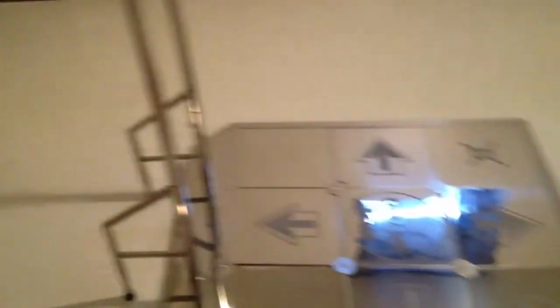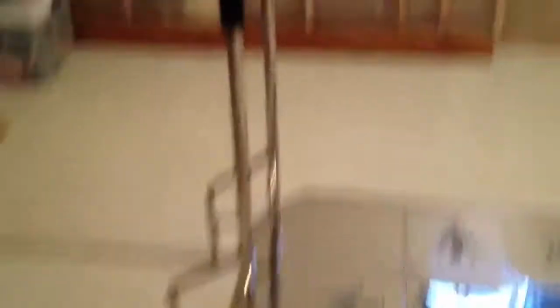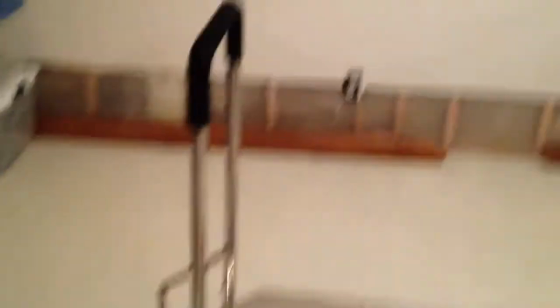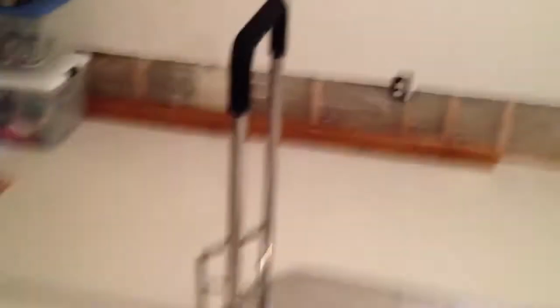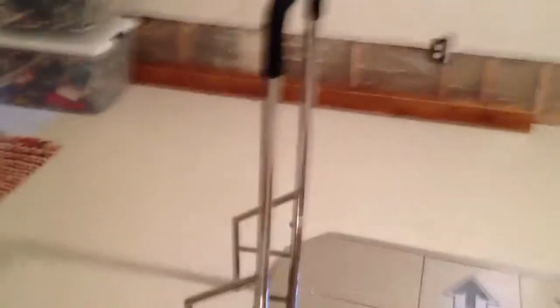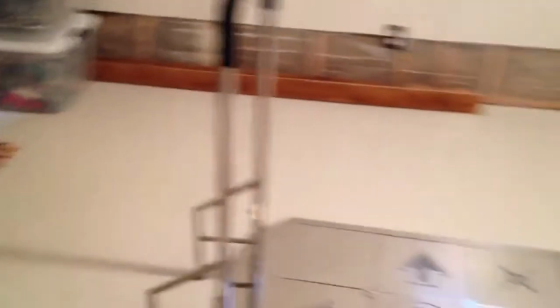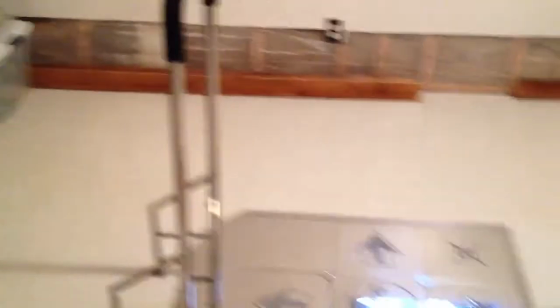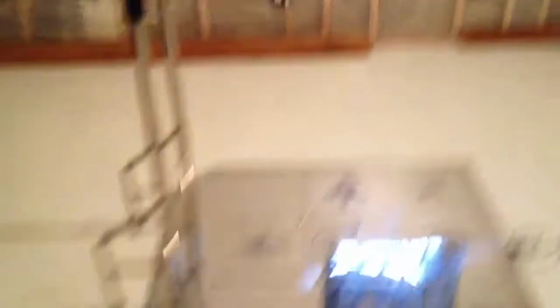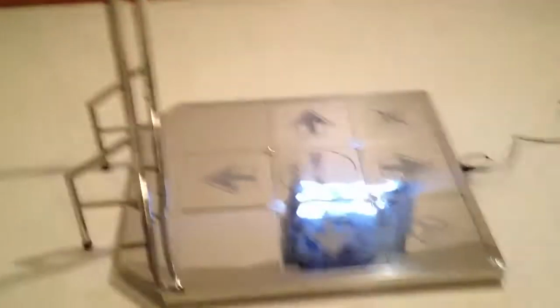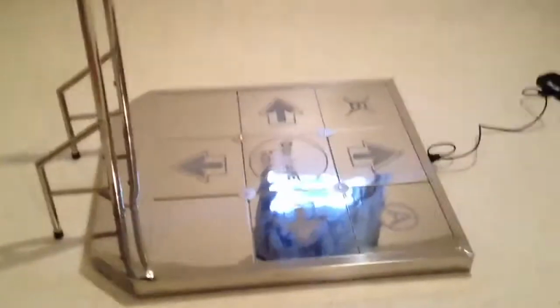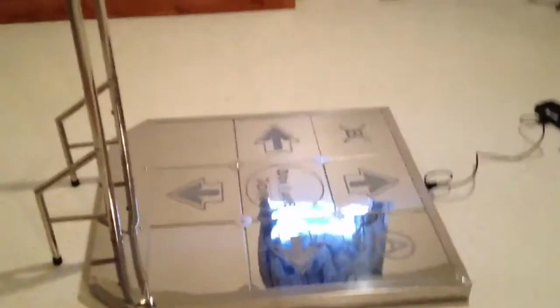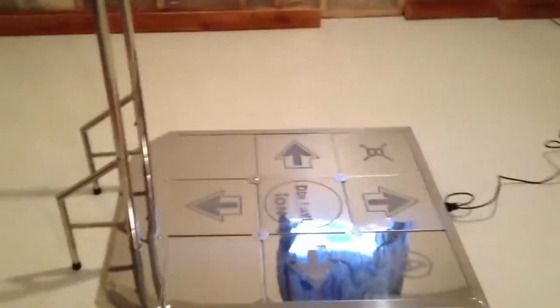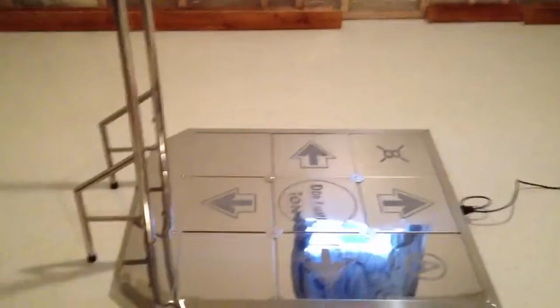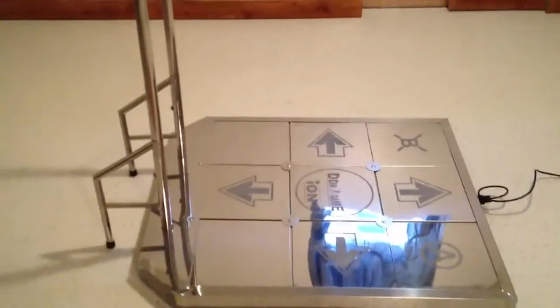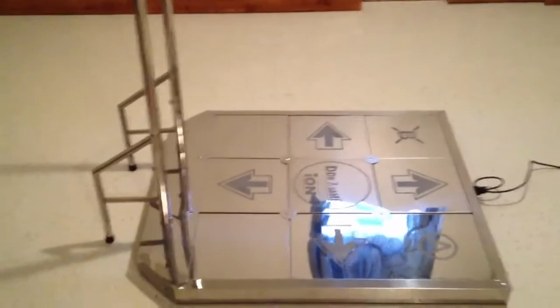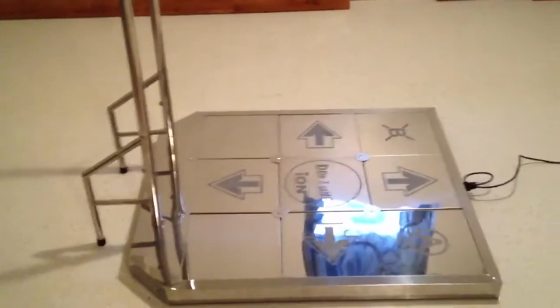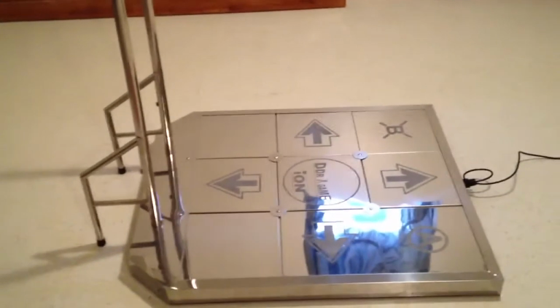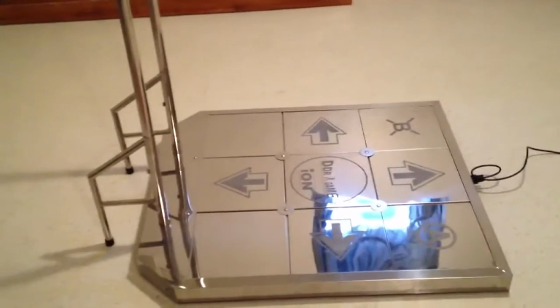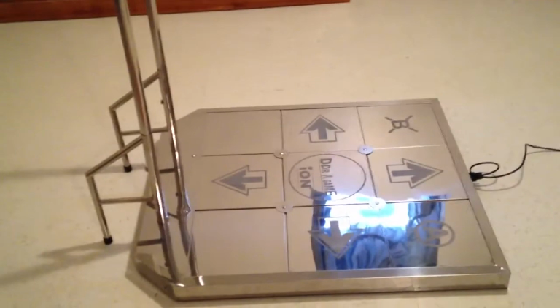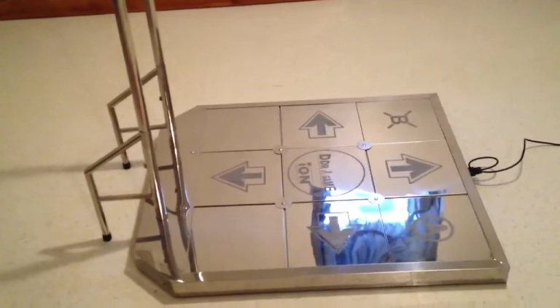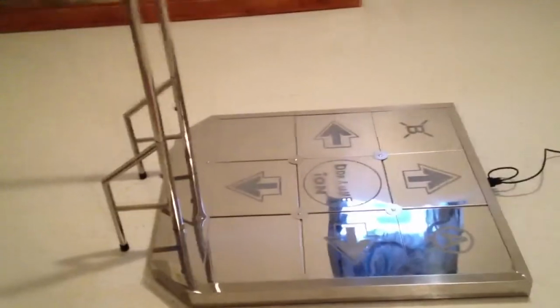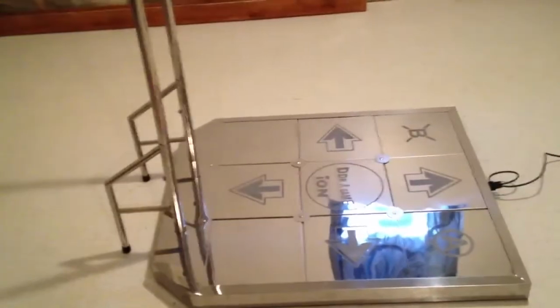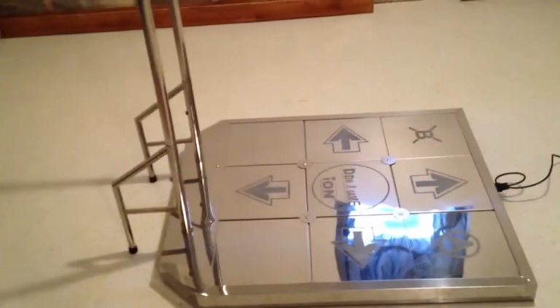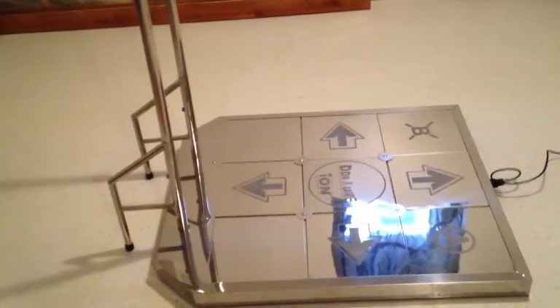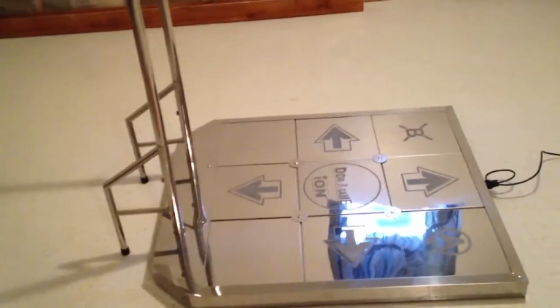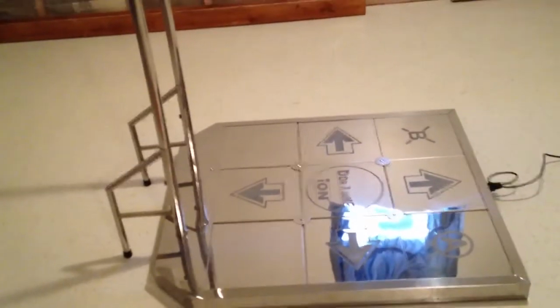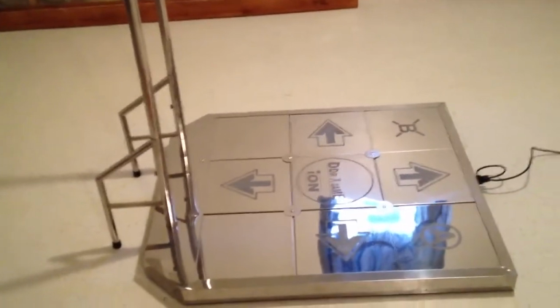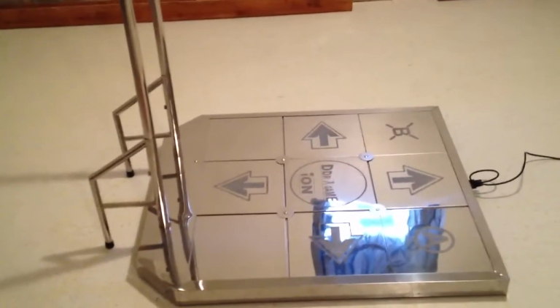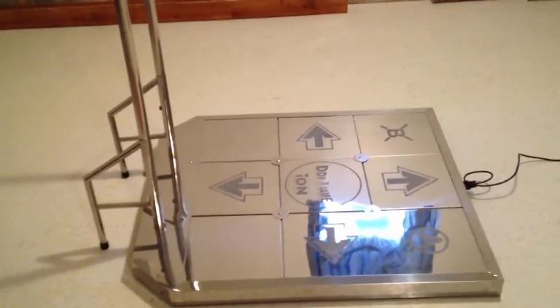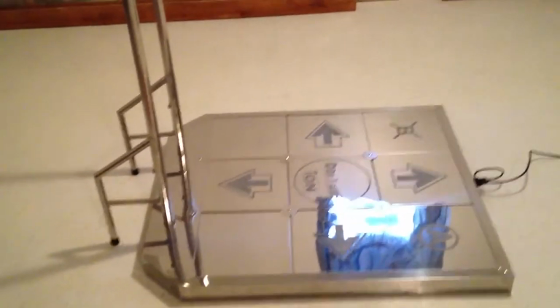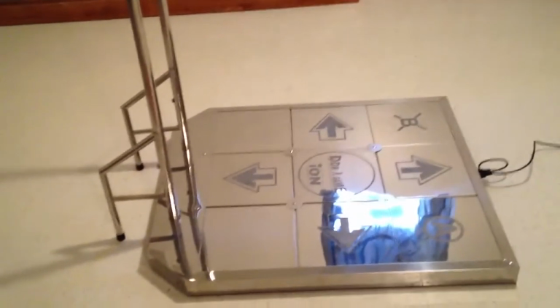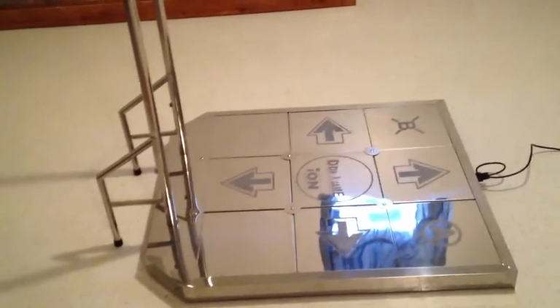I got the pad for $200 plus $80 shipping off eBay, like I said. I could probably put the link in the description if you're interested.